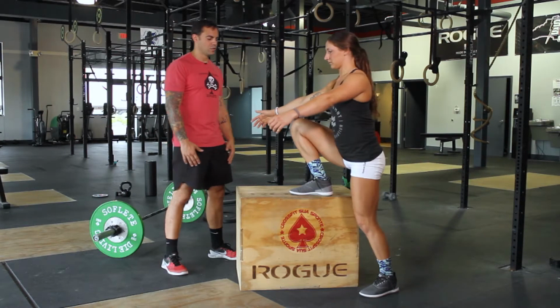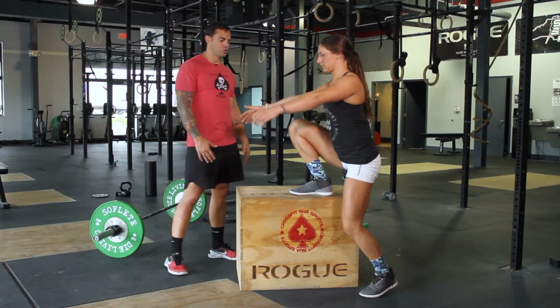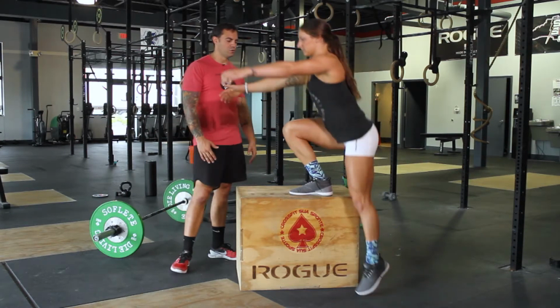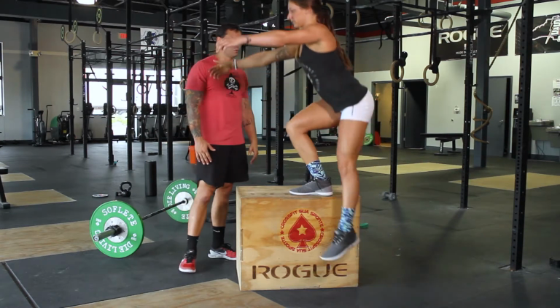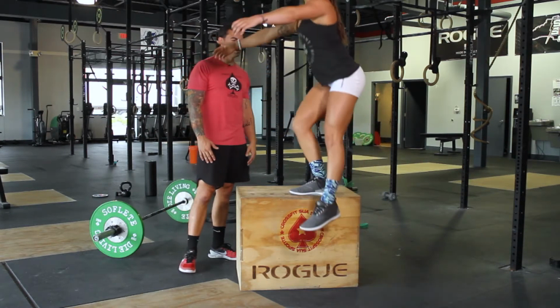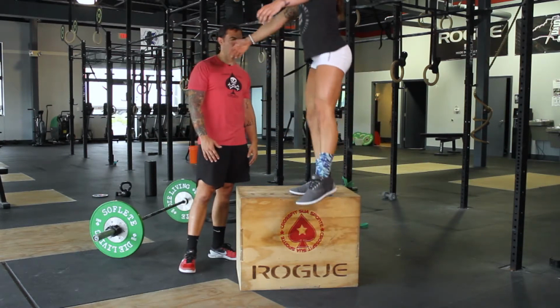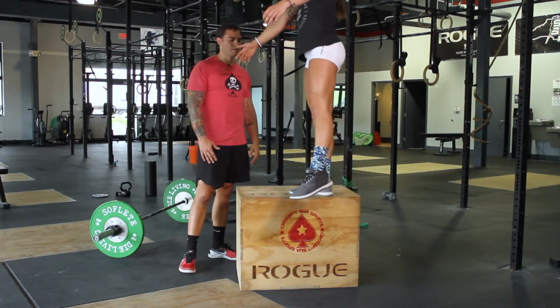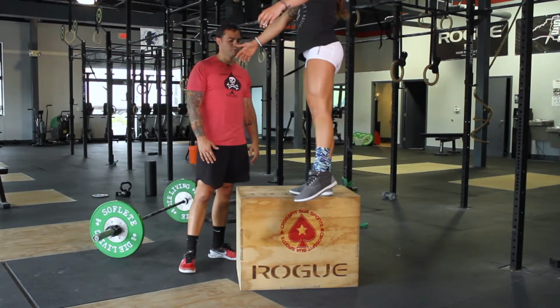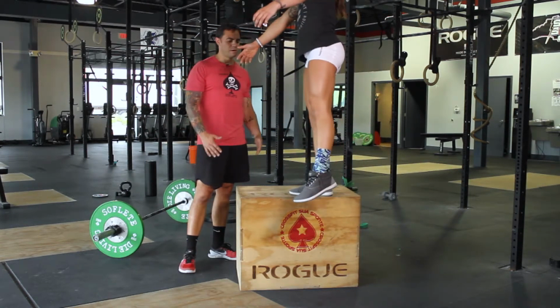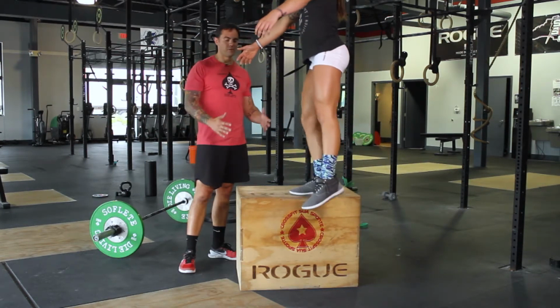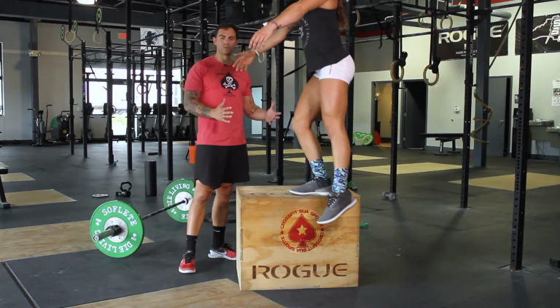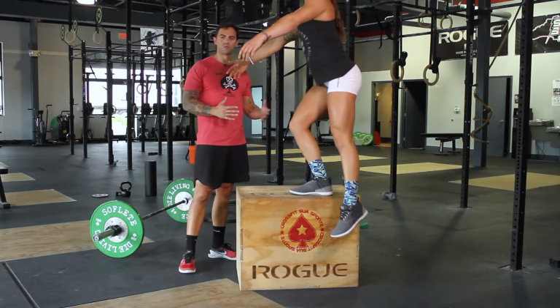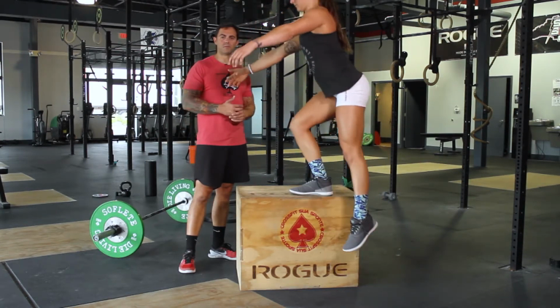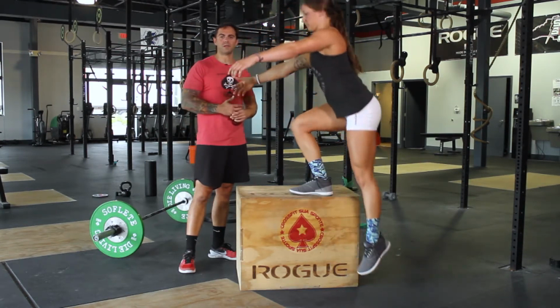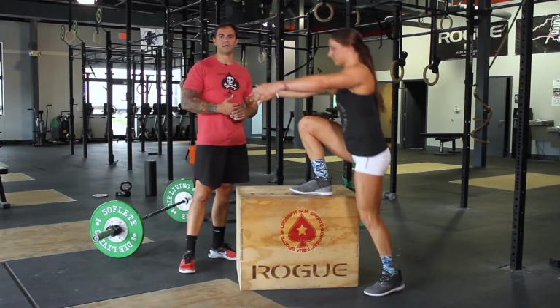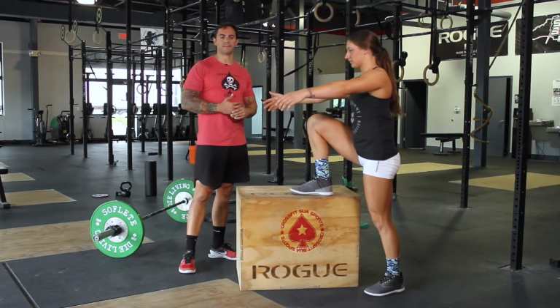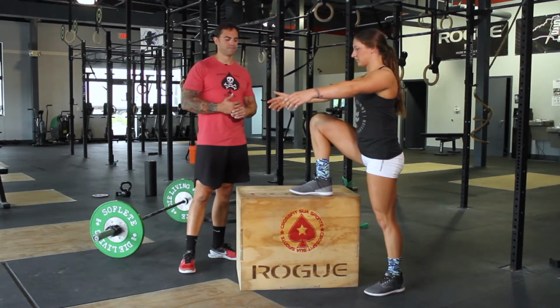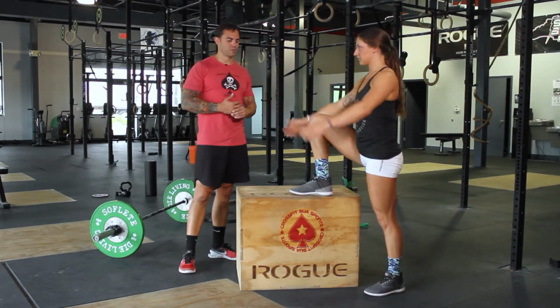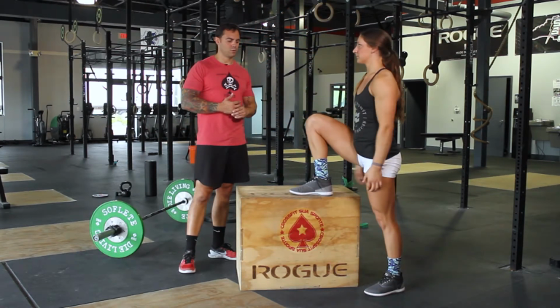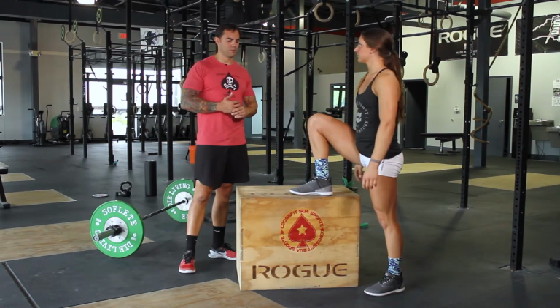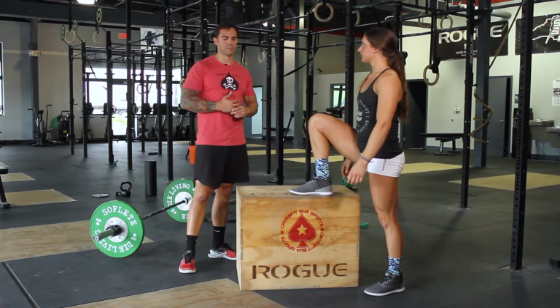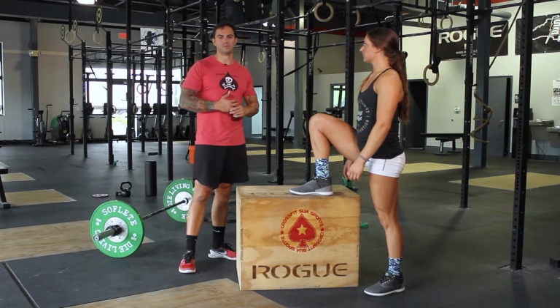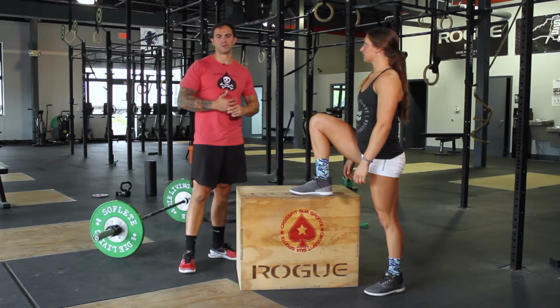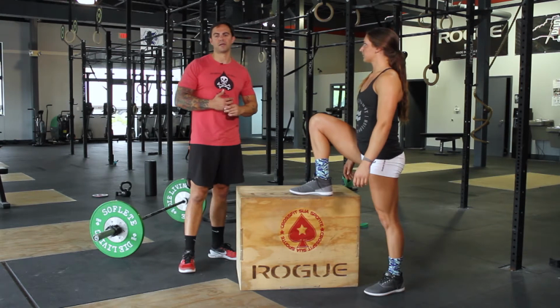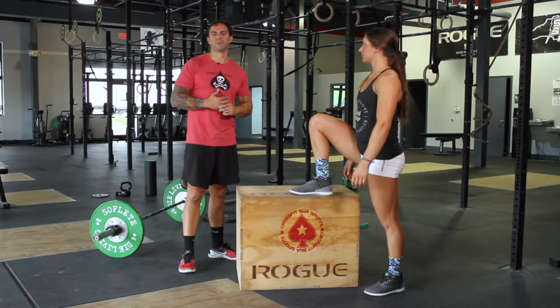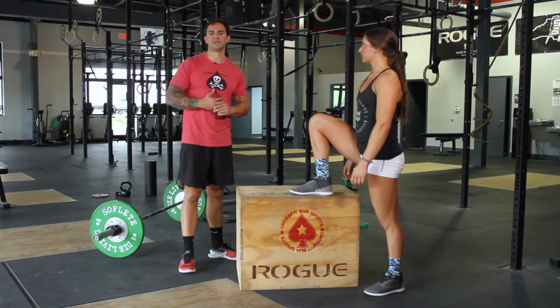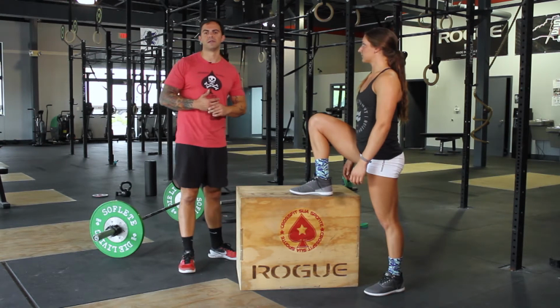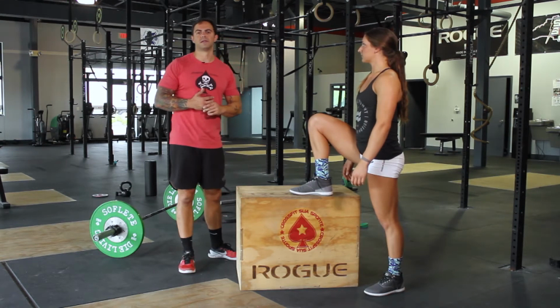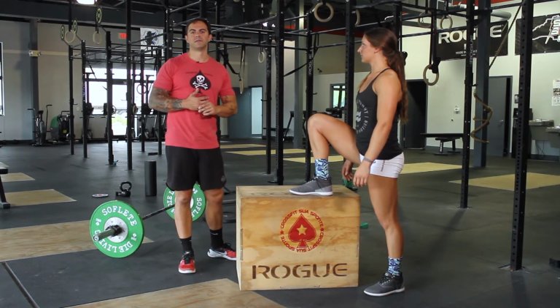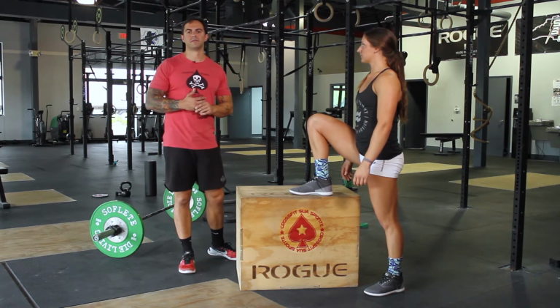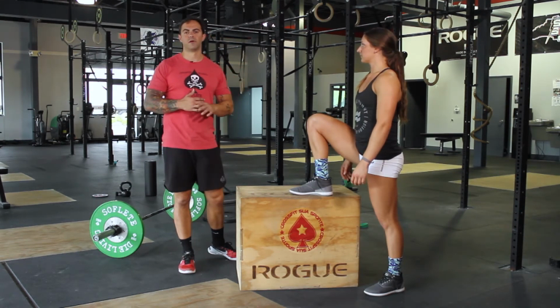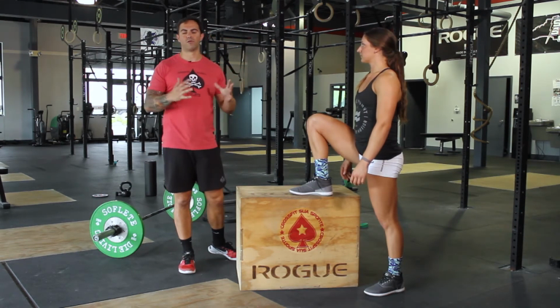Good for preparing for any sort of squatting movement, or building general ankle mobility overall.